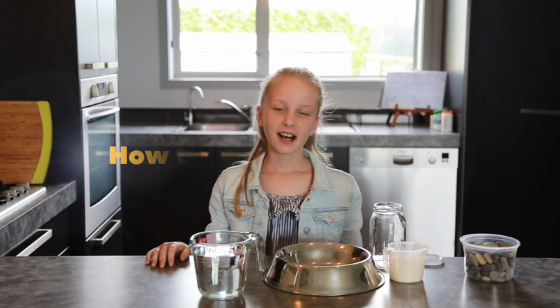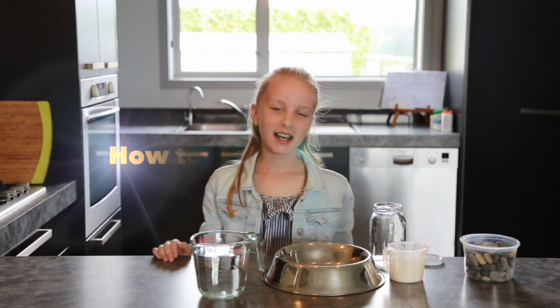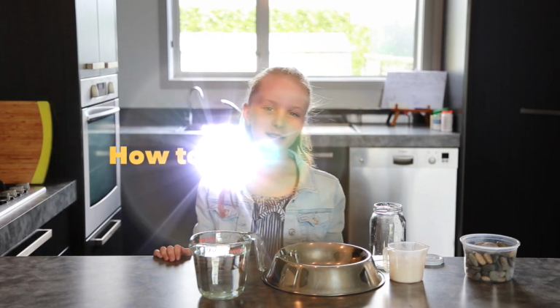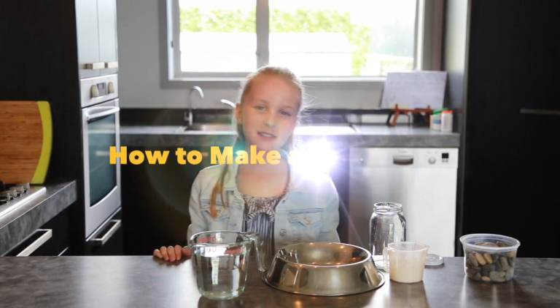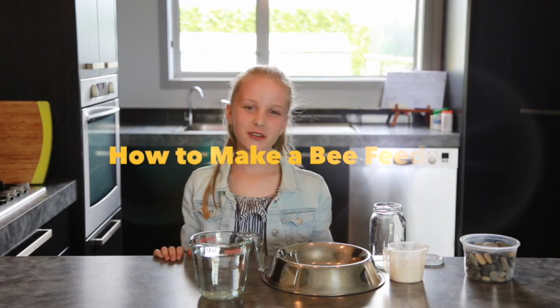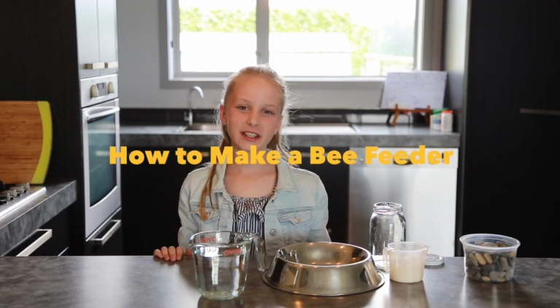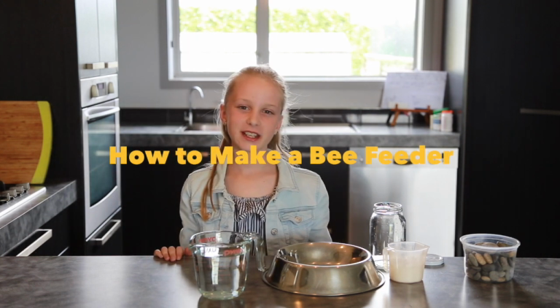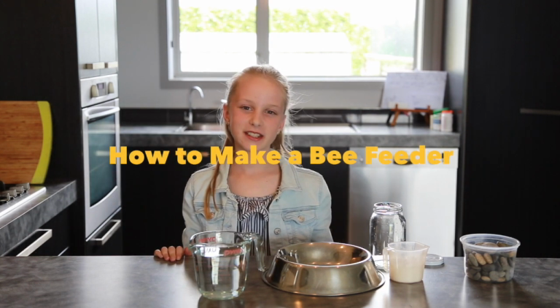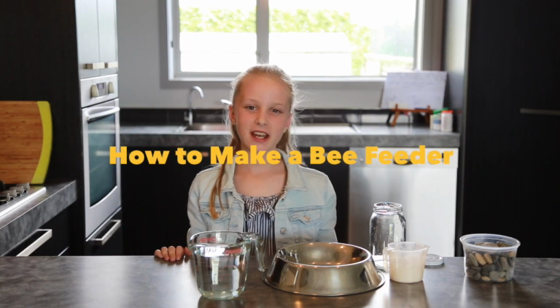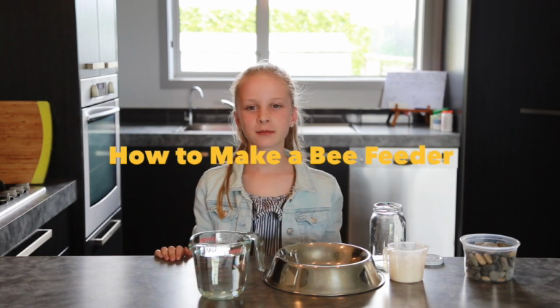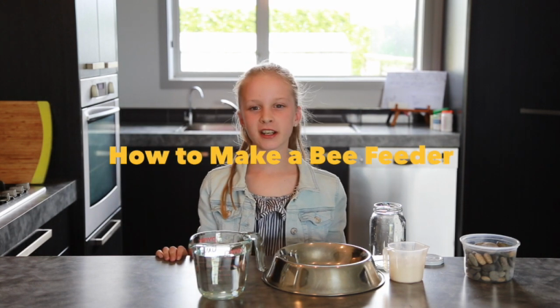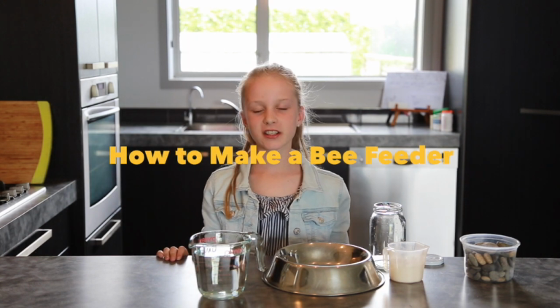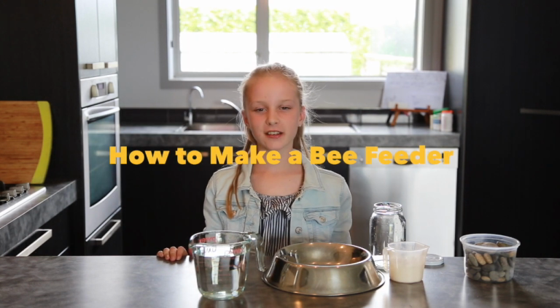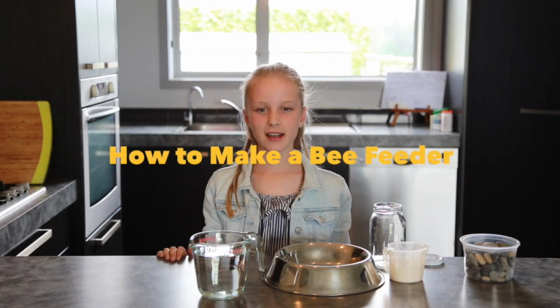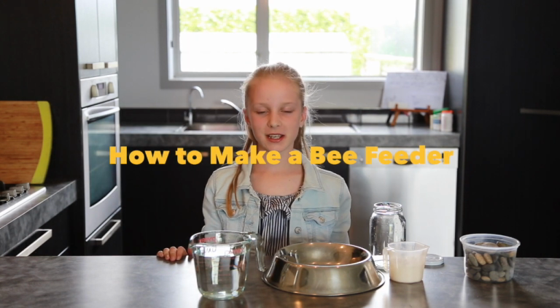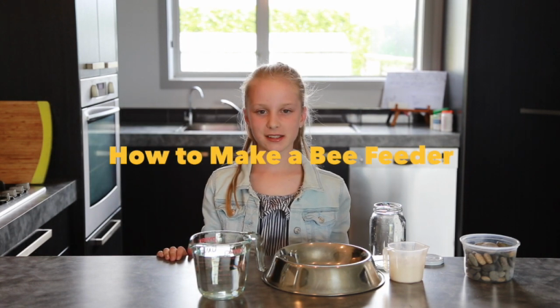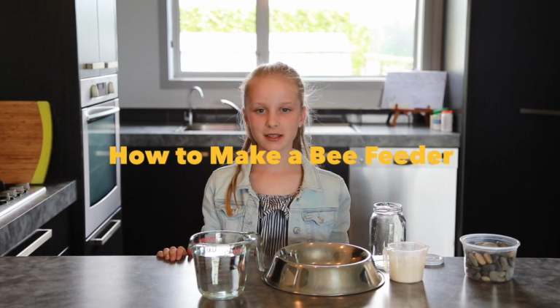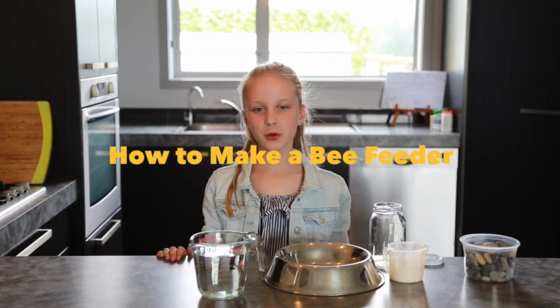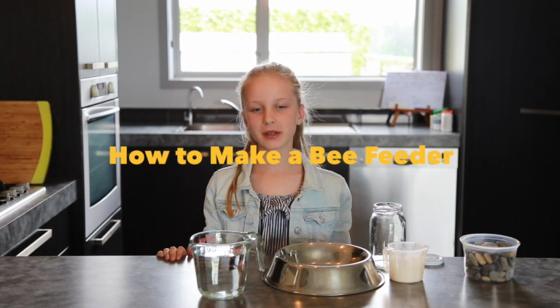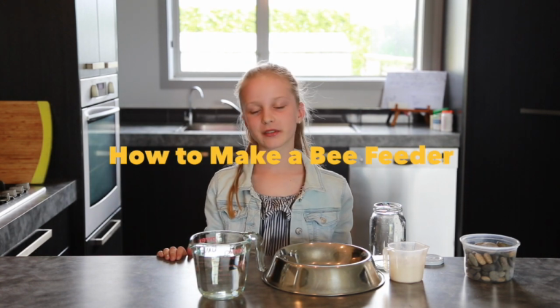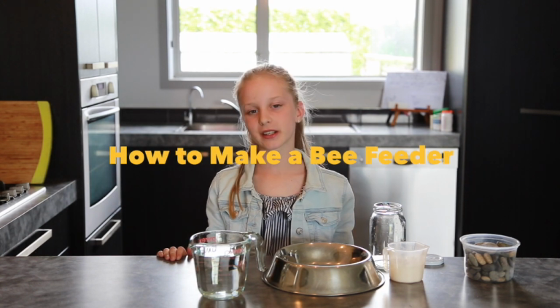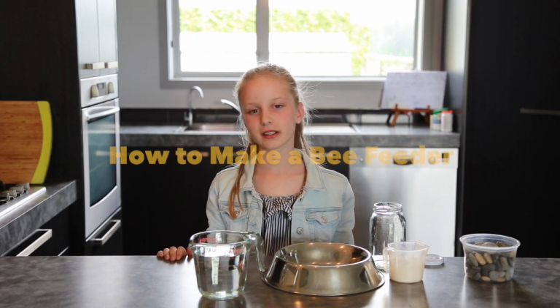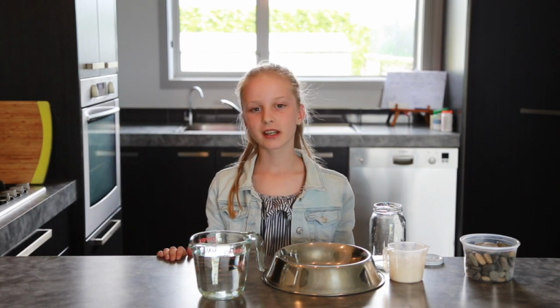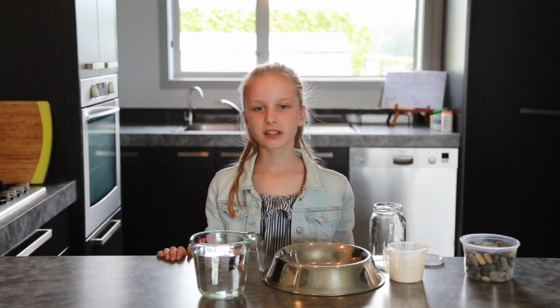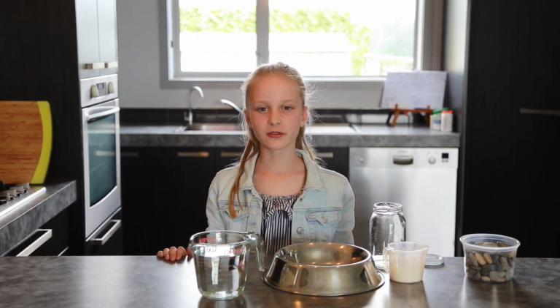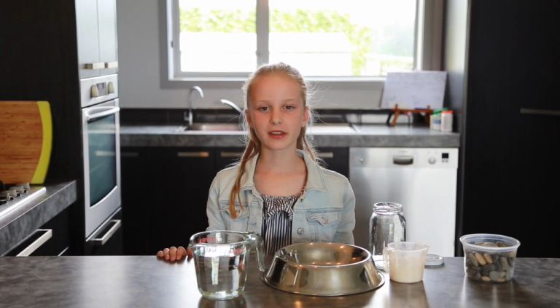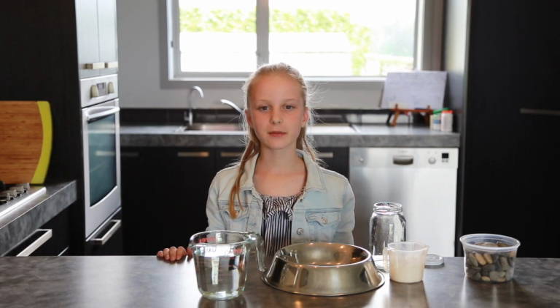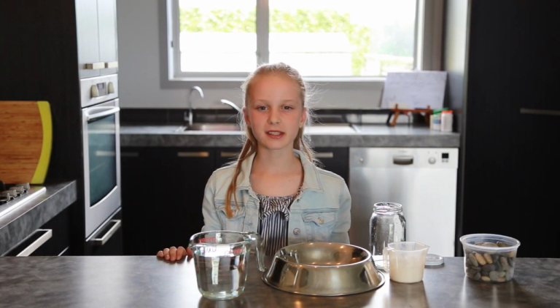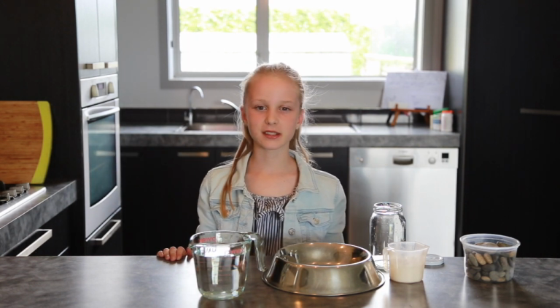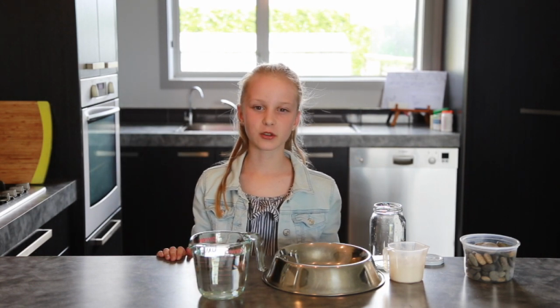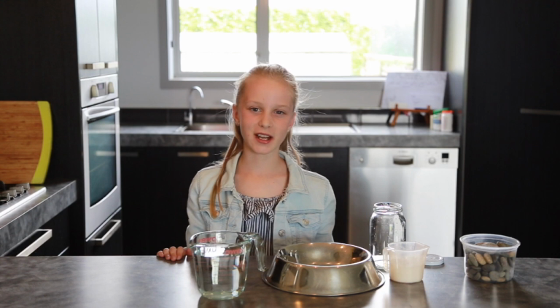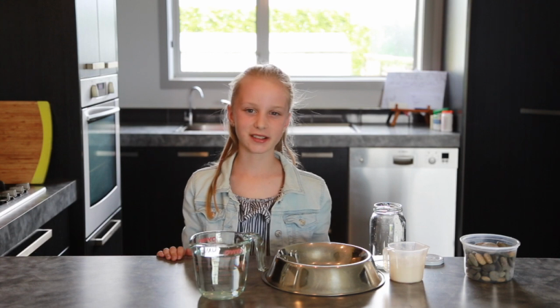Hi, I'm Sophie and today I'm going to show you how to make a simple bee feeder to feed the bees in your garden.